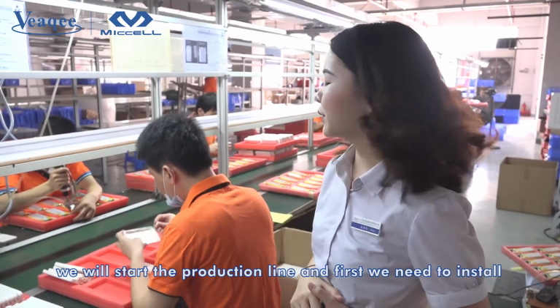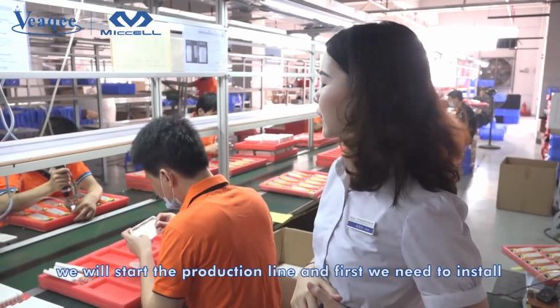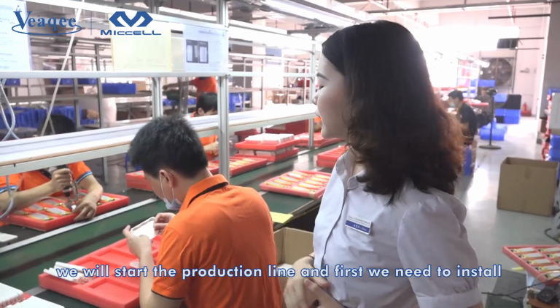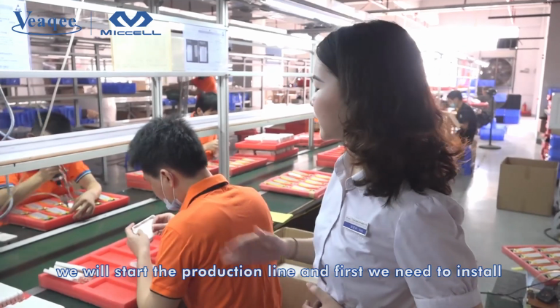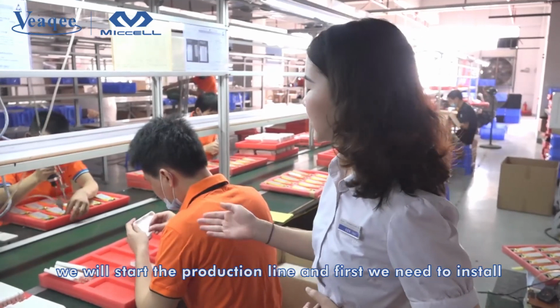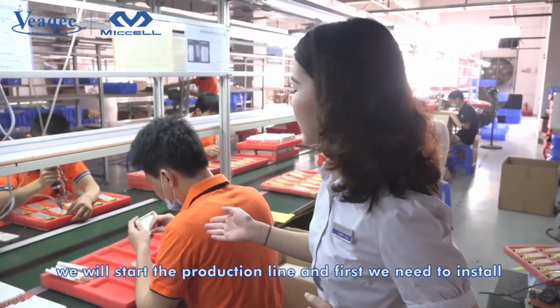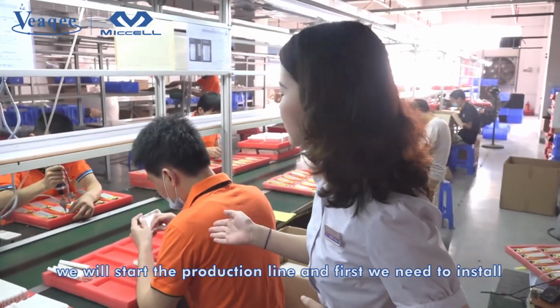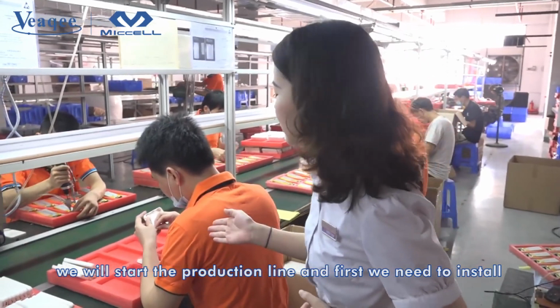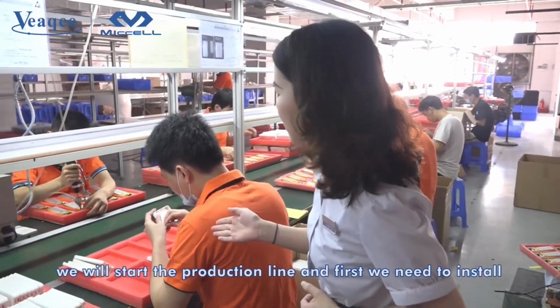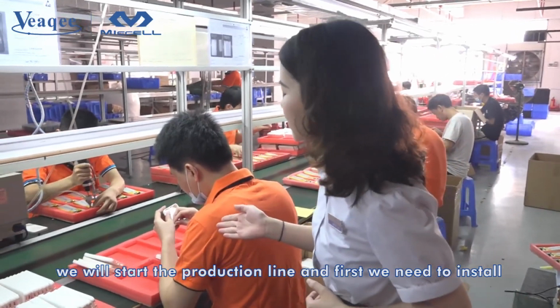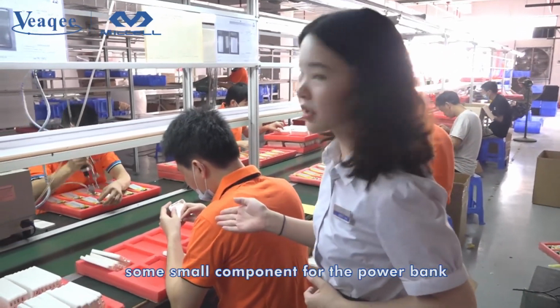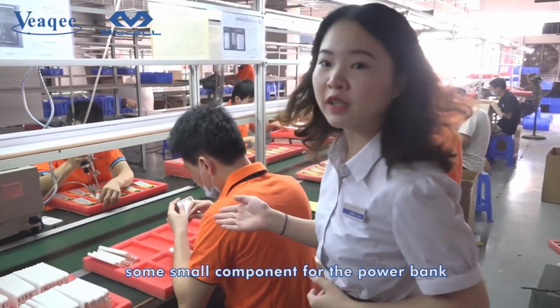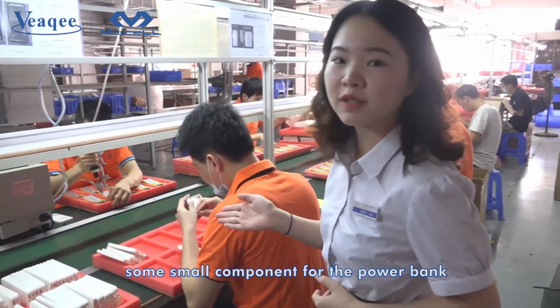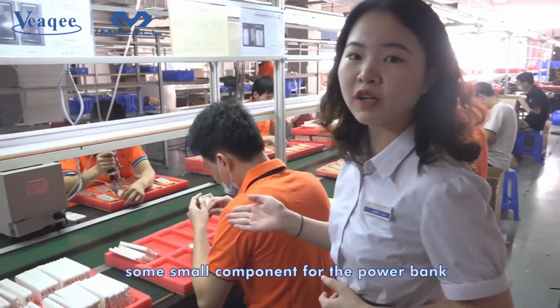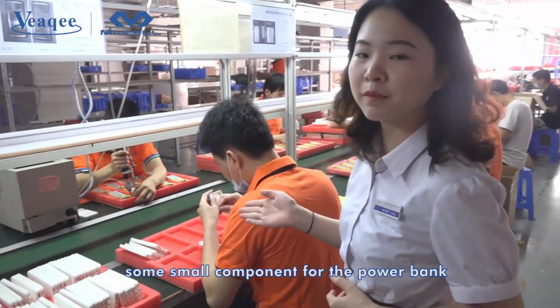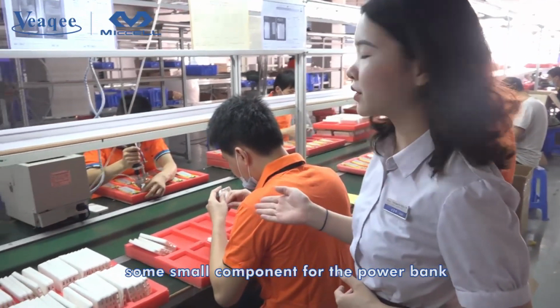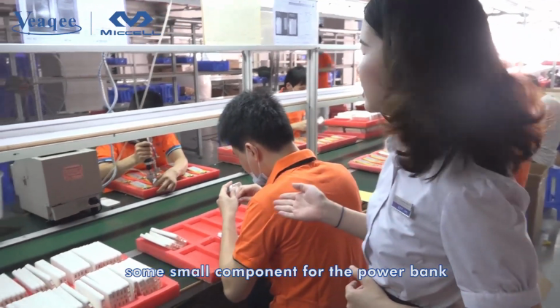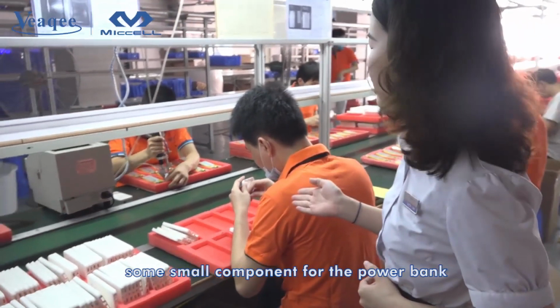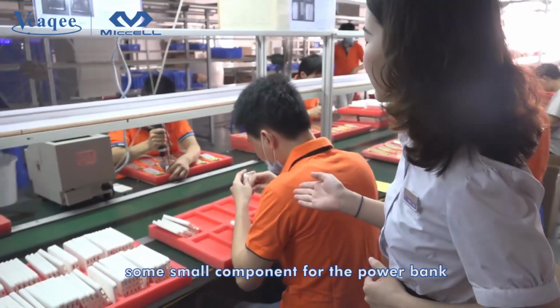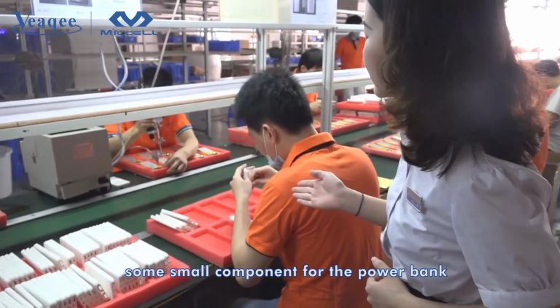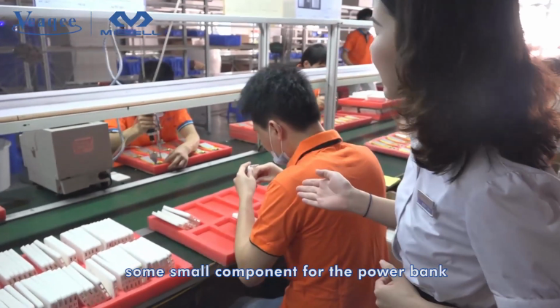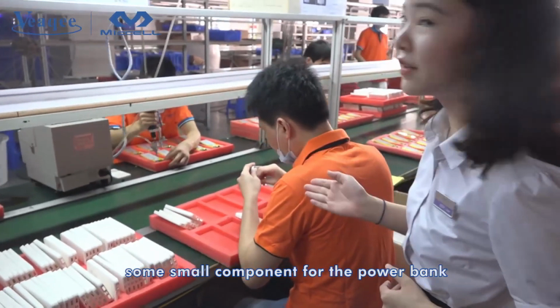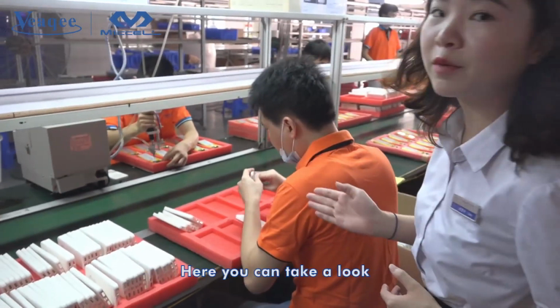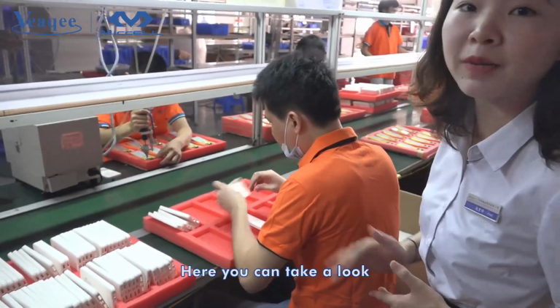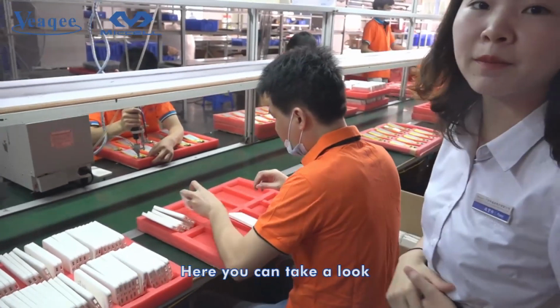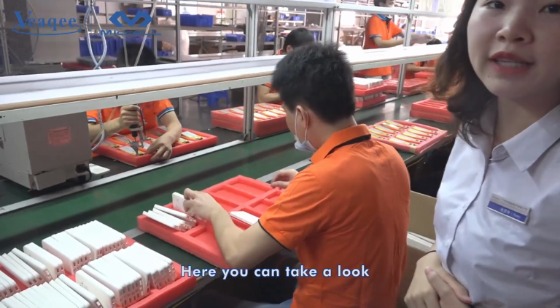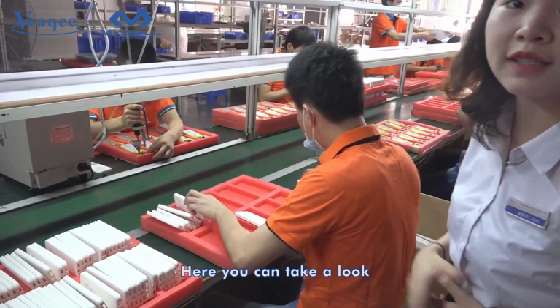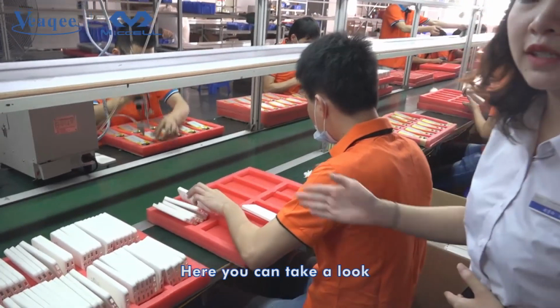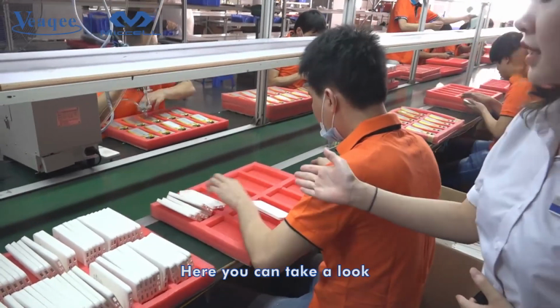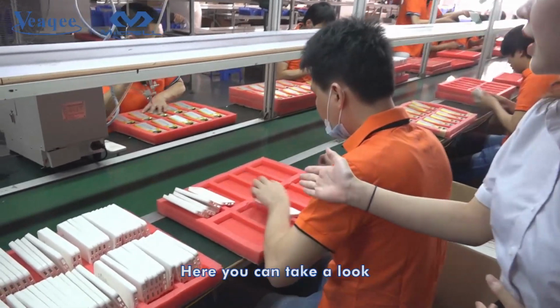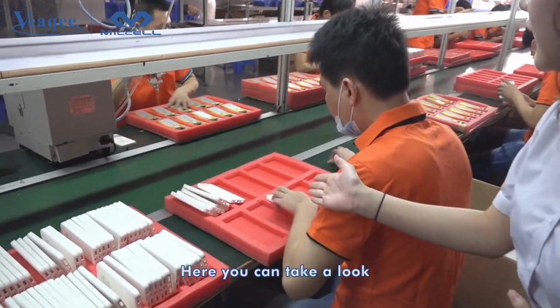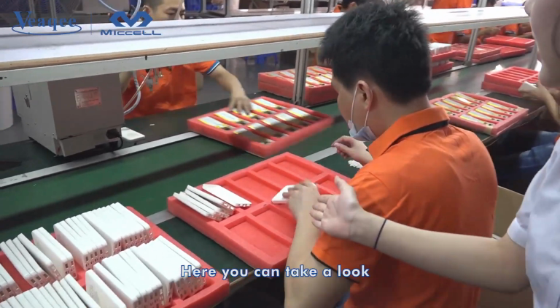First, we need to install some small components for the power bank. Here you can take a look.